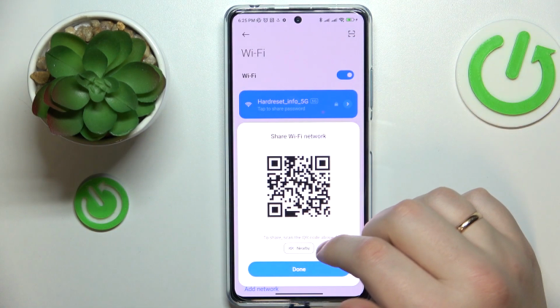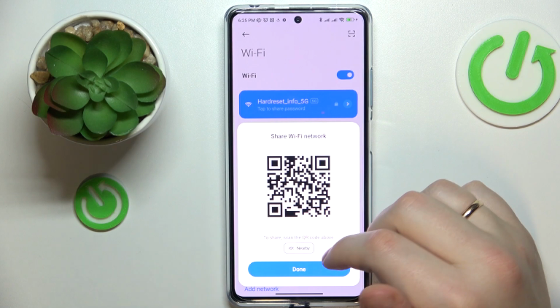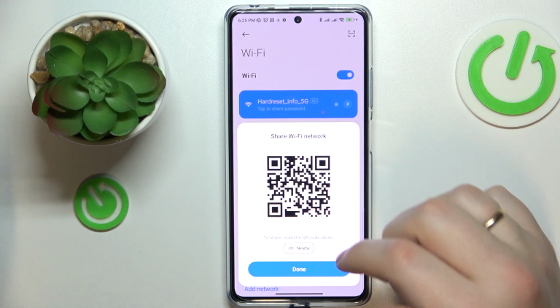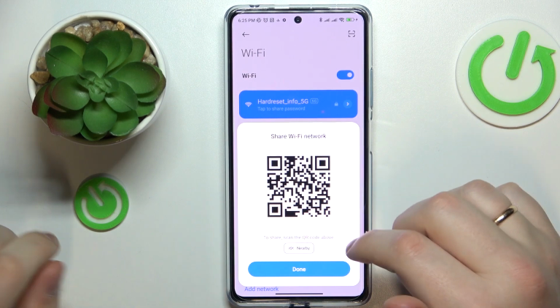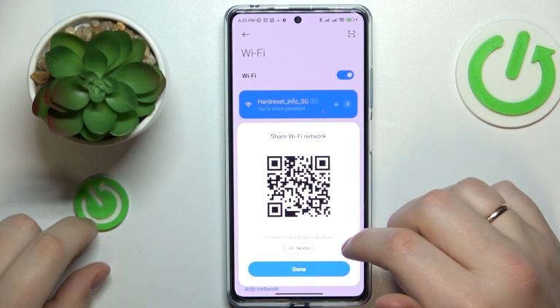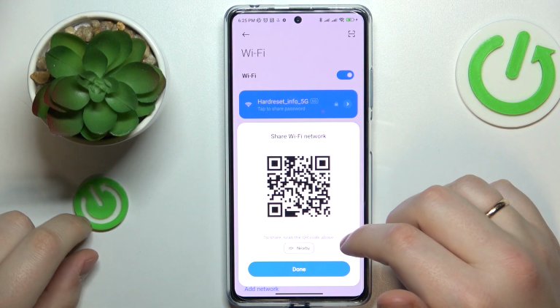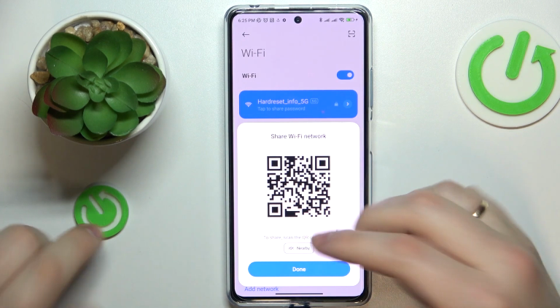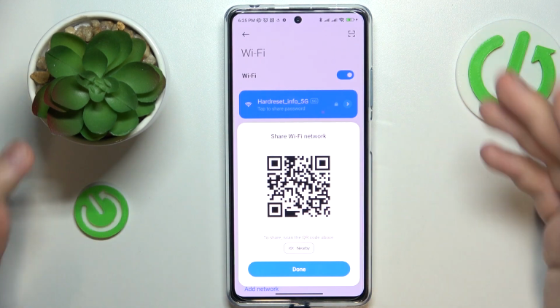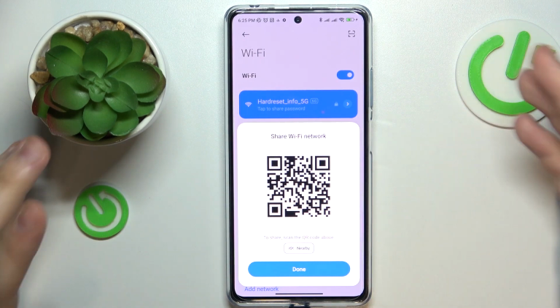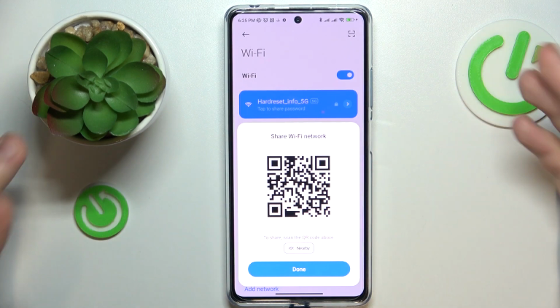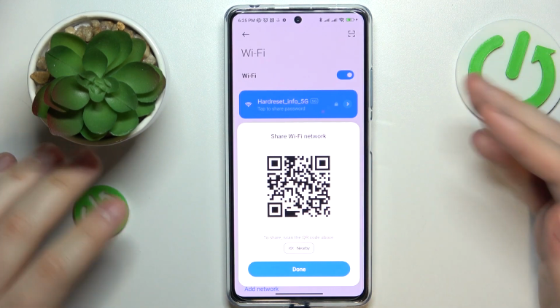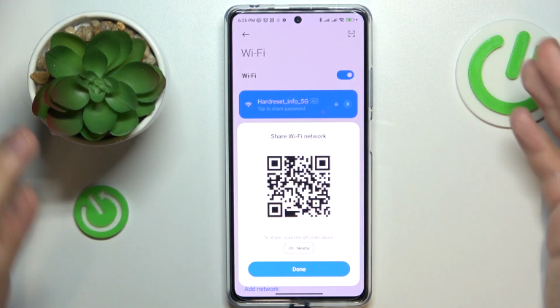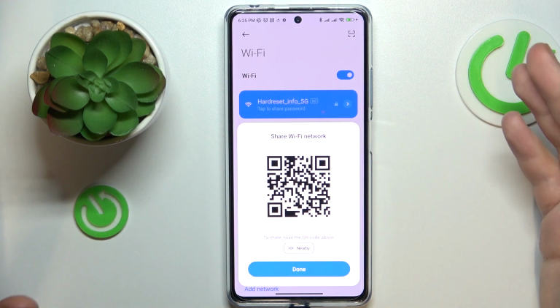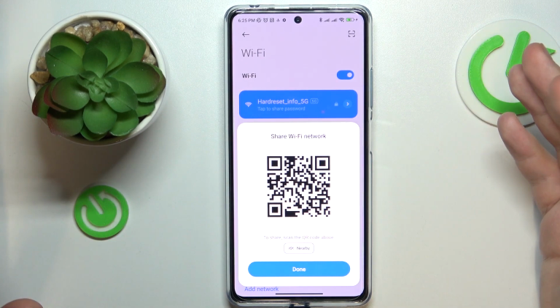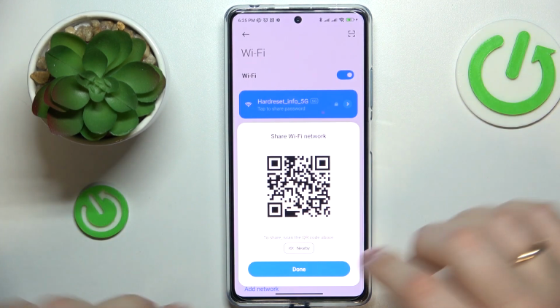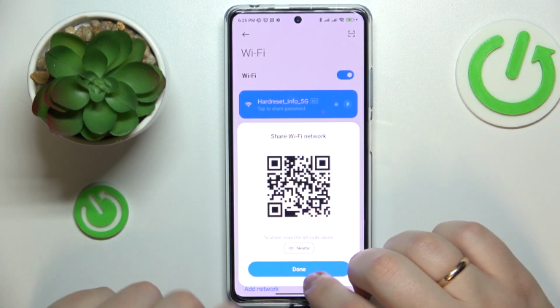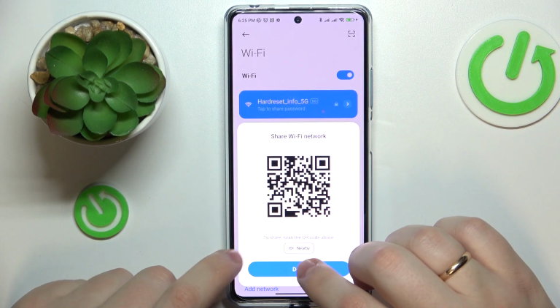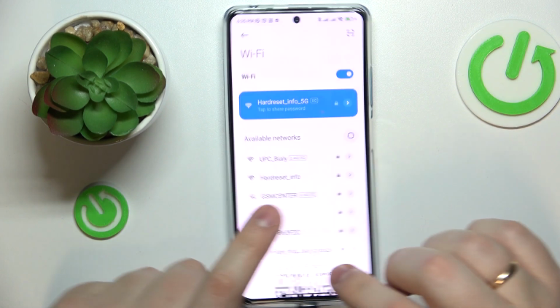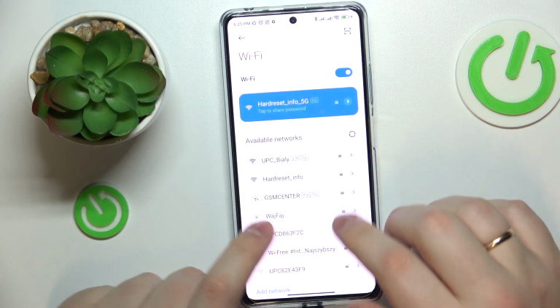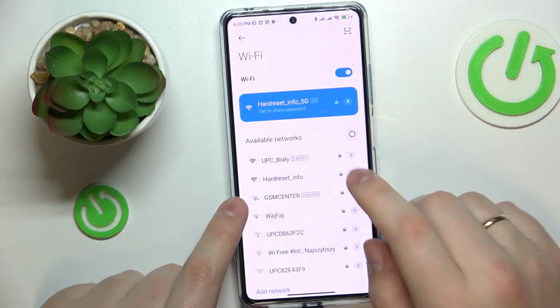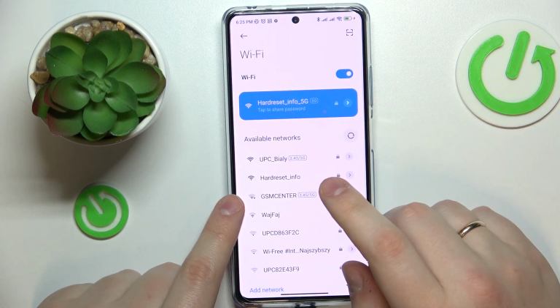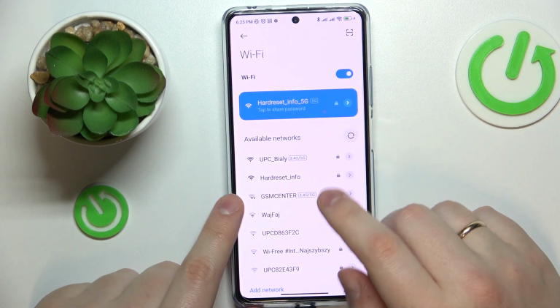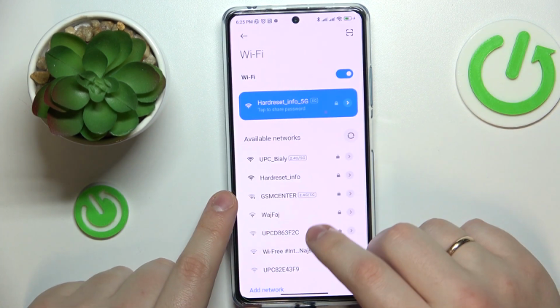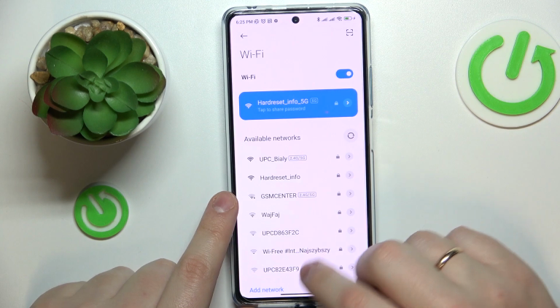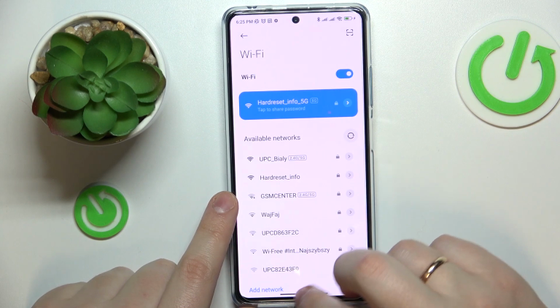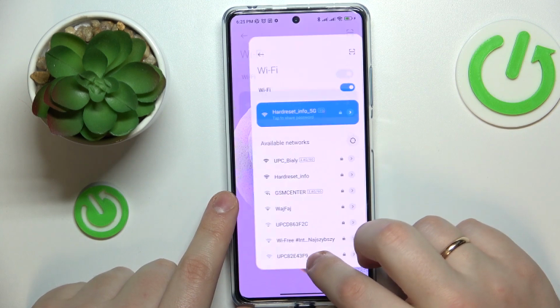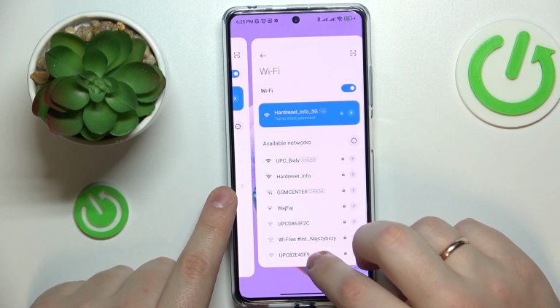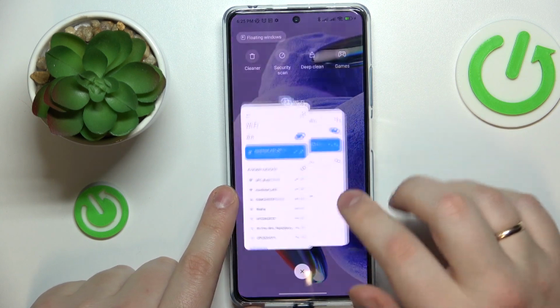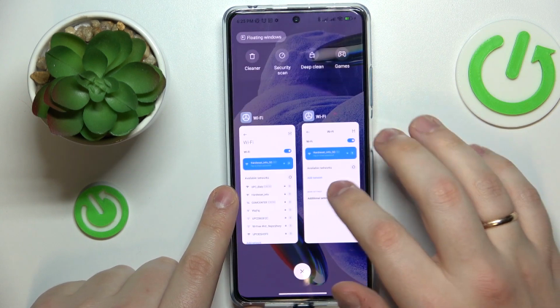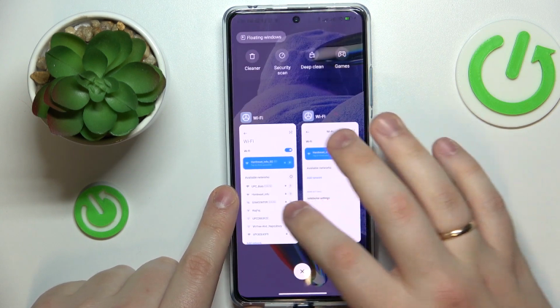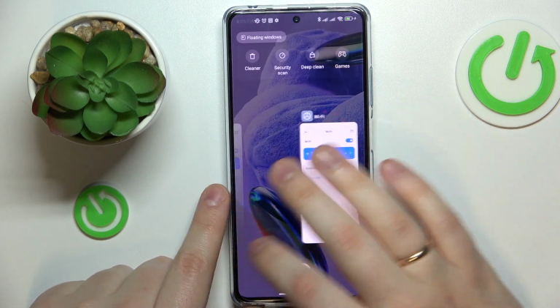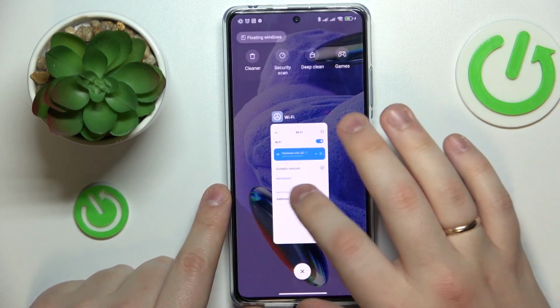After you scan it, the phone will be automatically connected to it. All ready. So that'll be it. Thanks for watching and bye-bye.